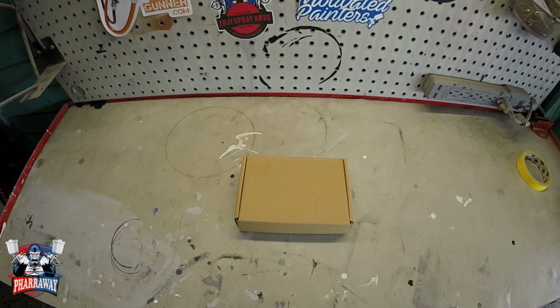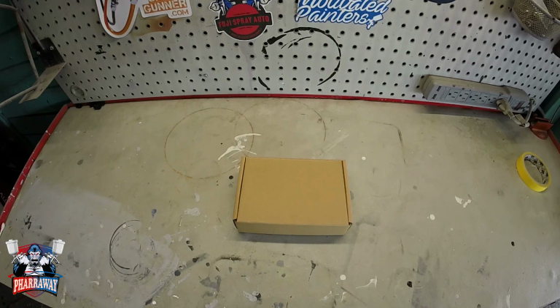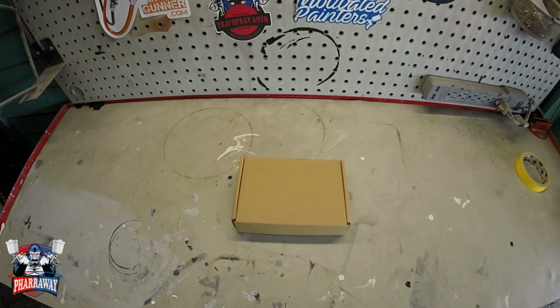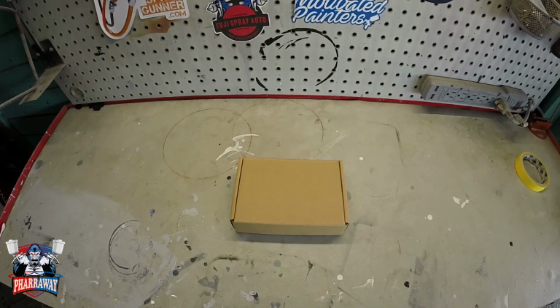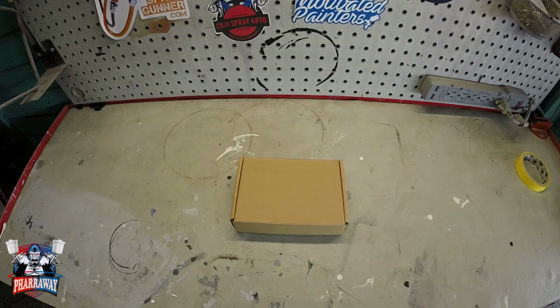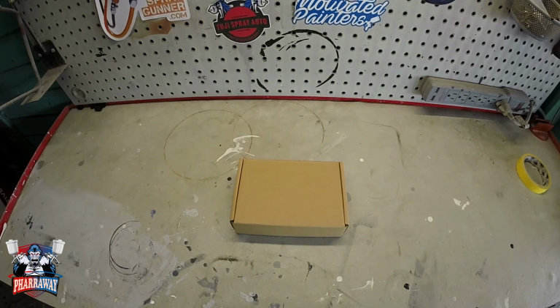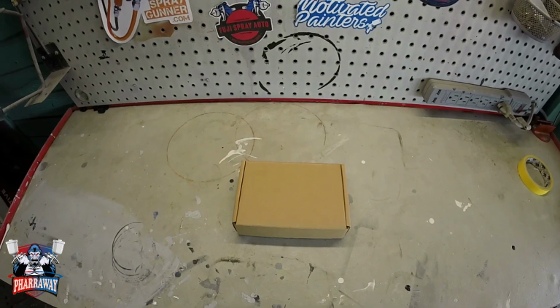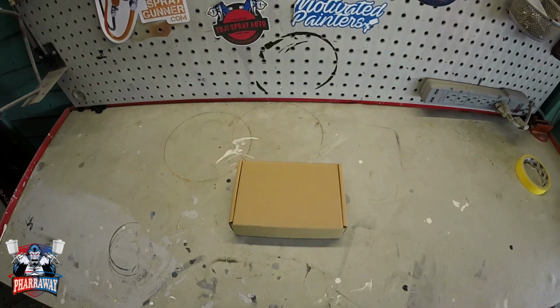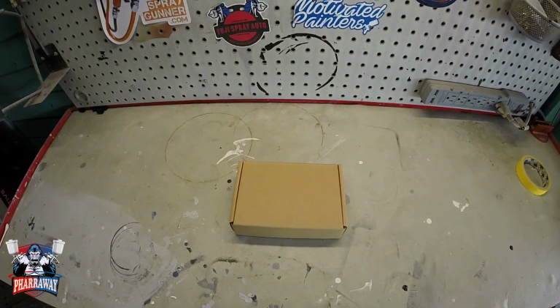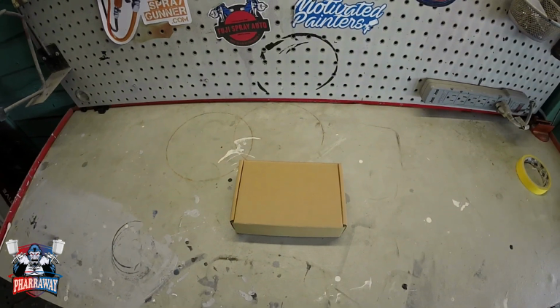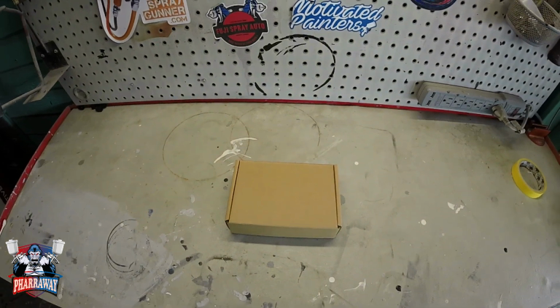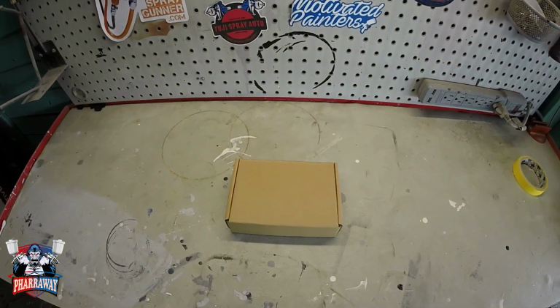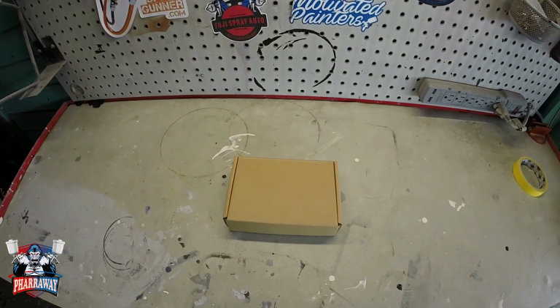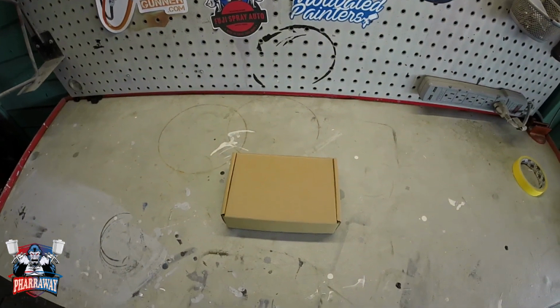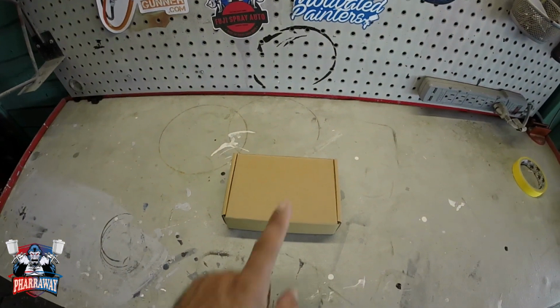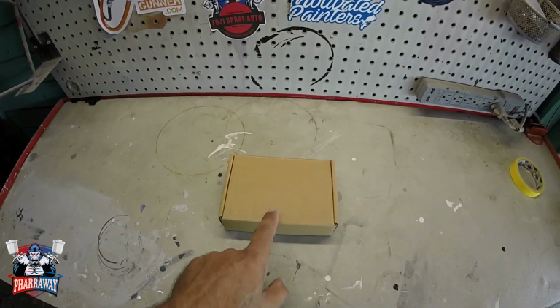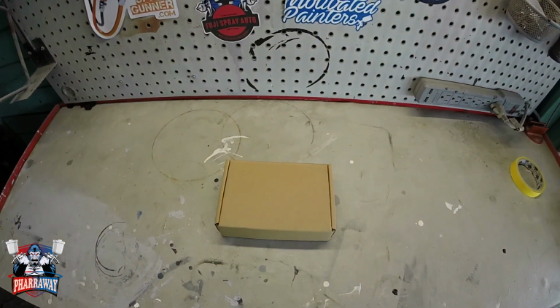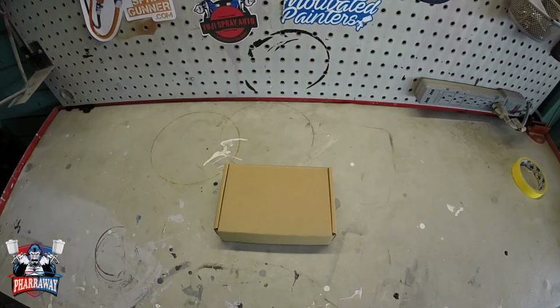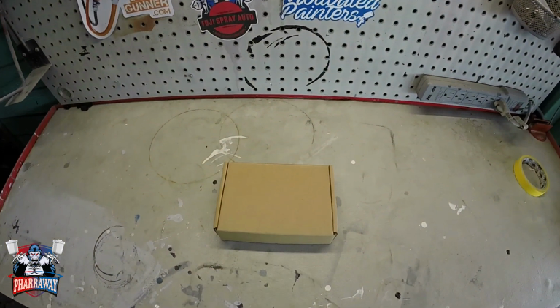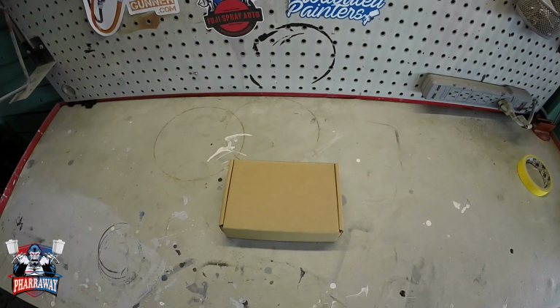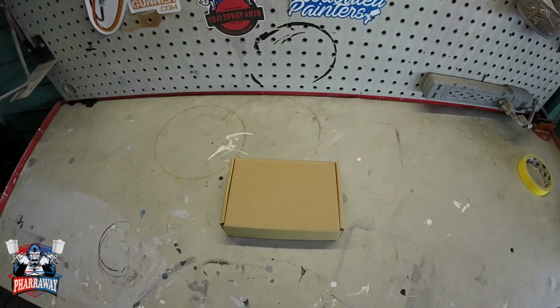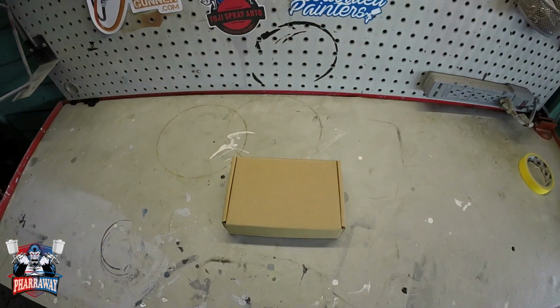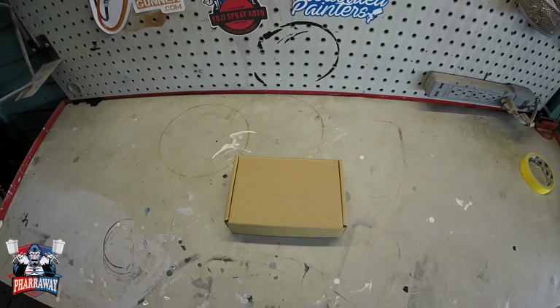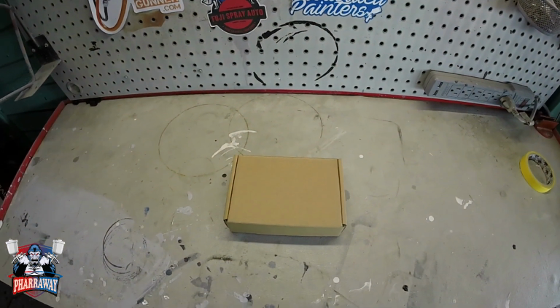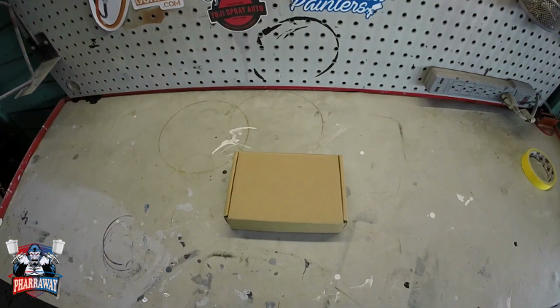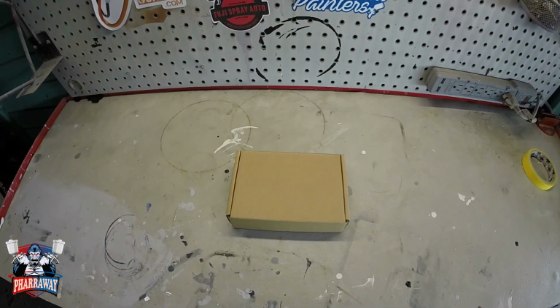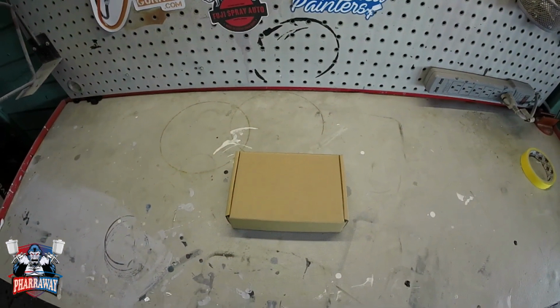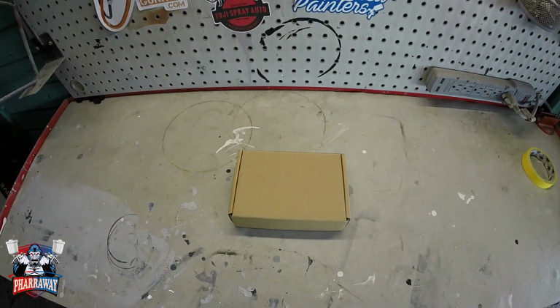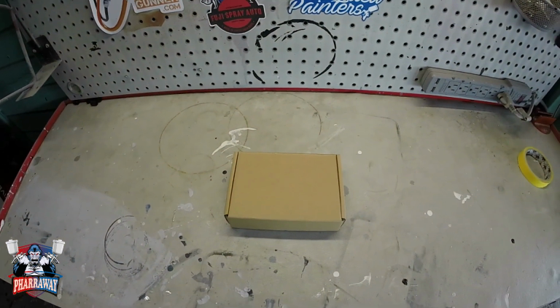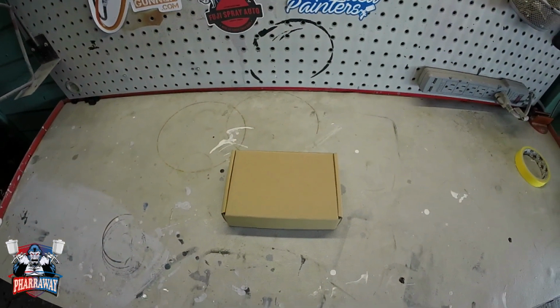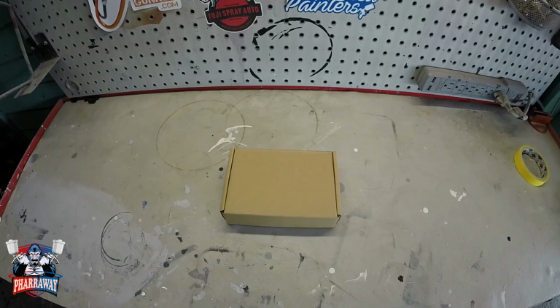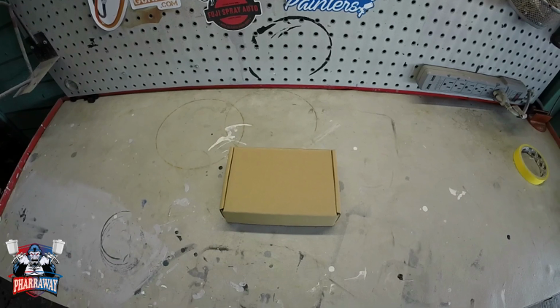Hello and welcome back to my channel. What do I have in this little box? Let me show you.